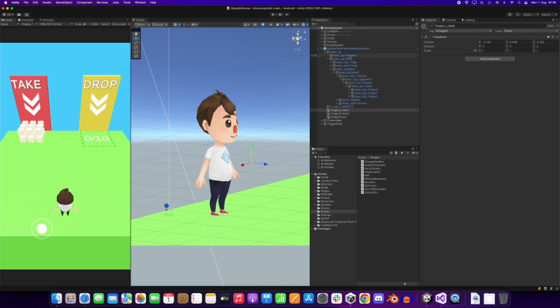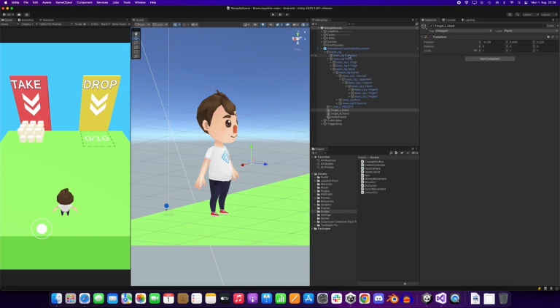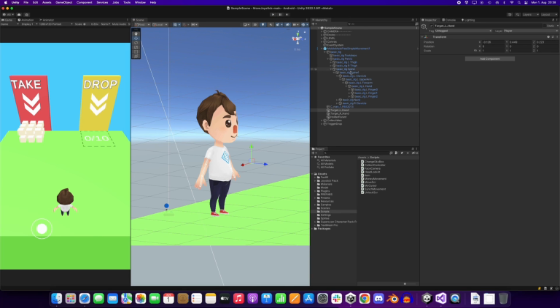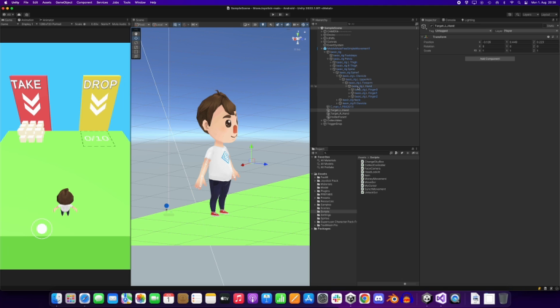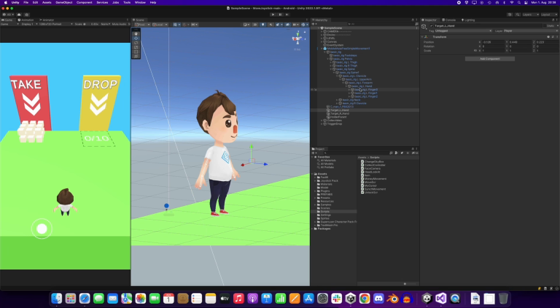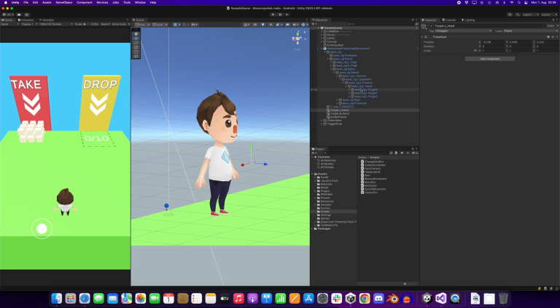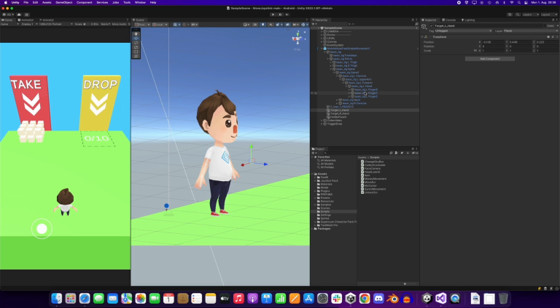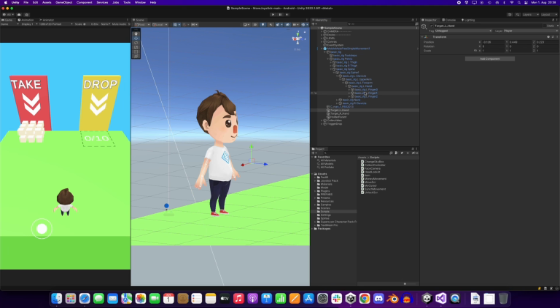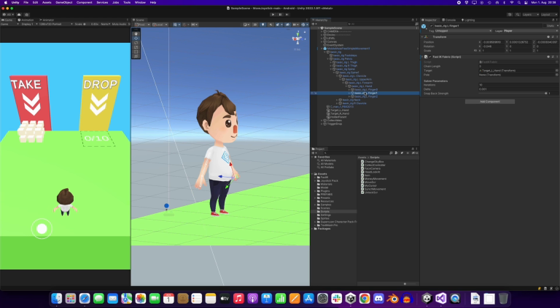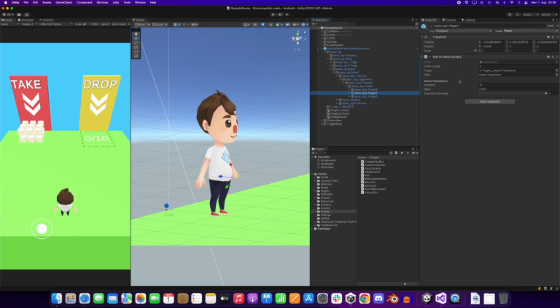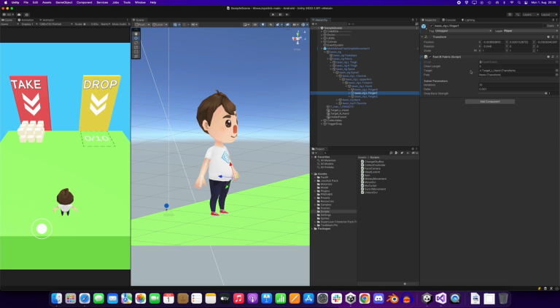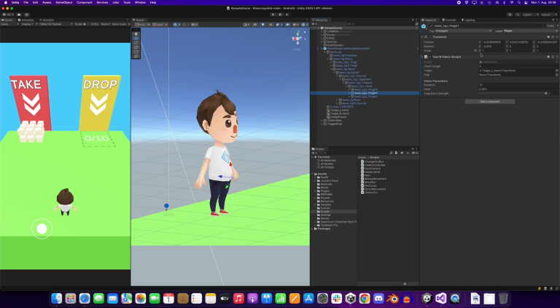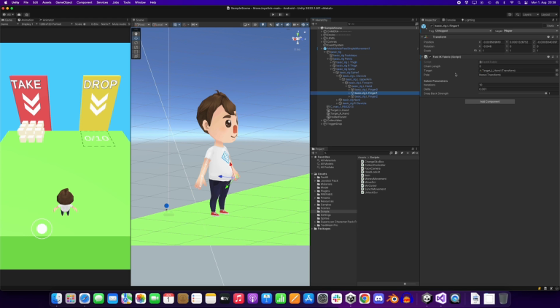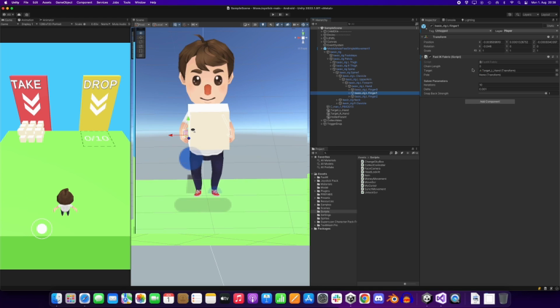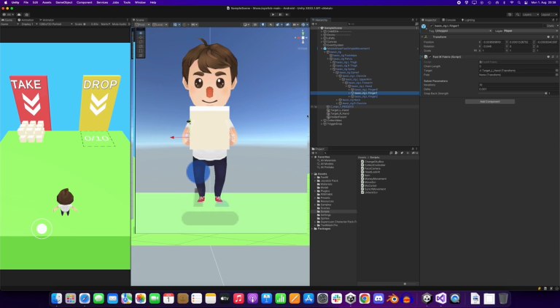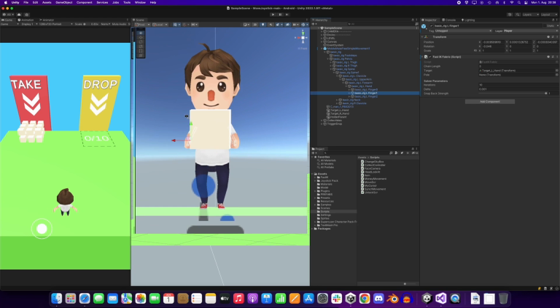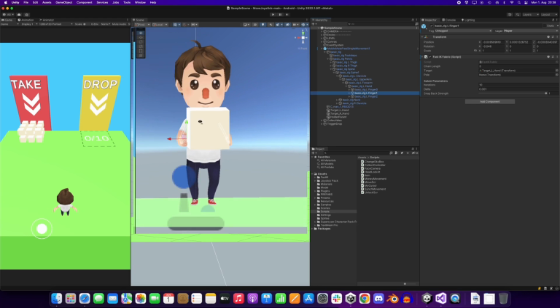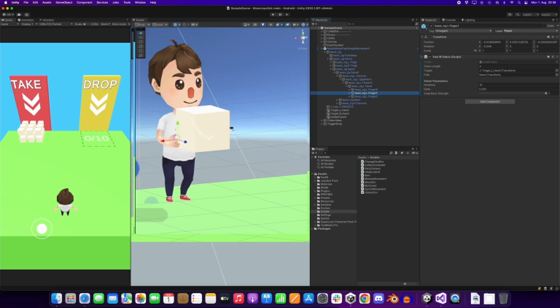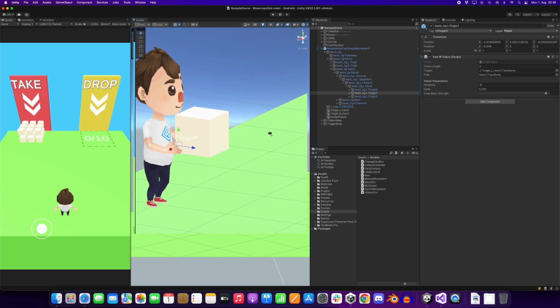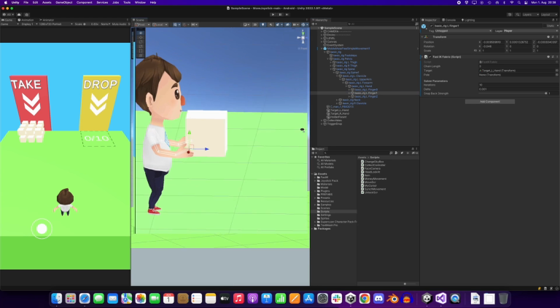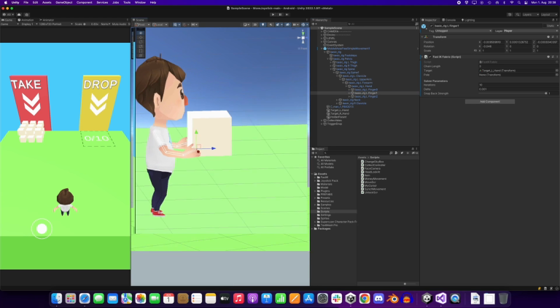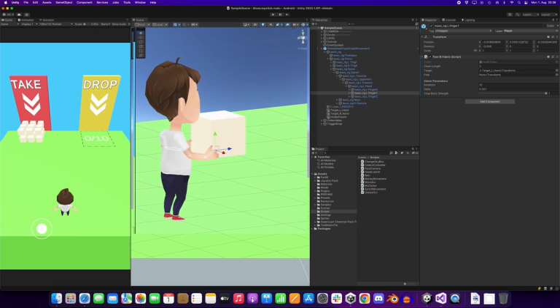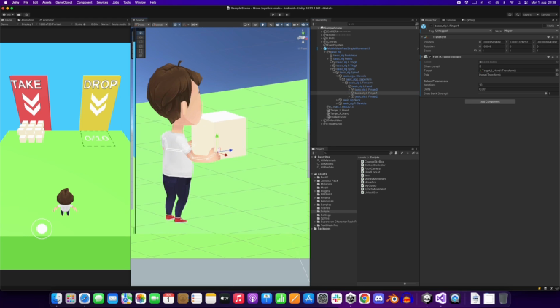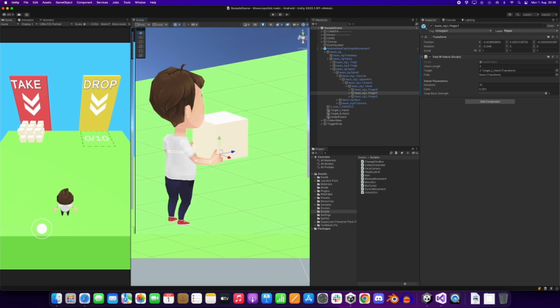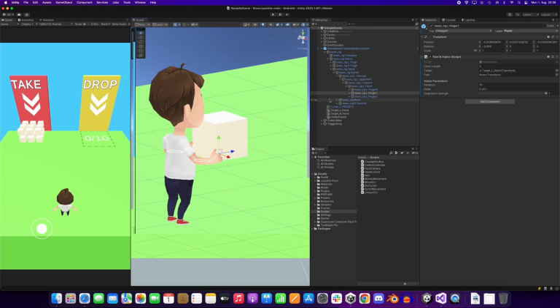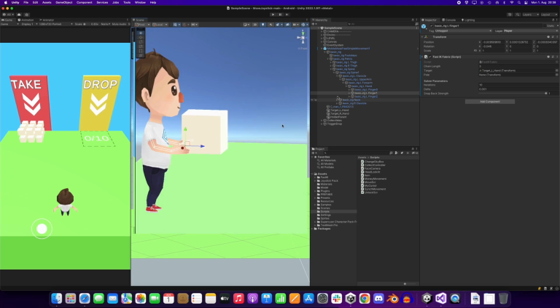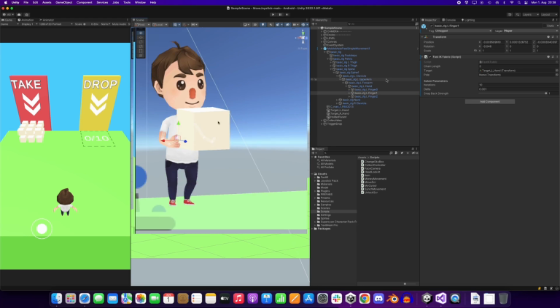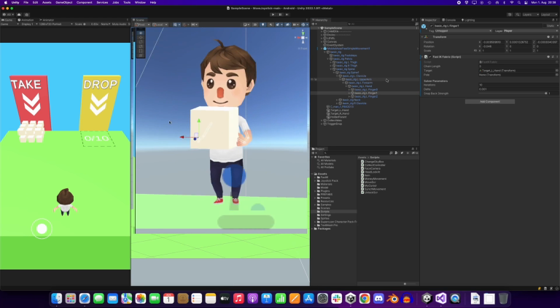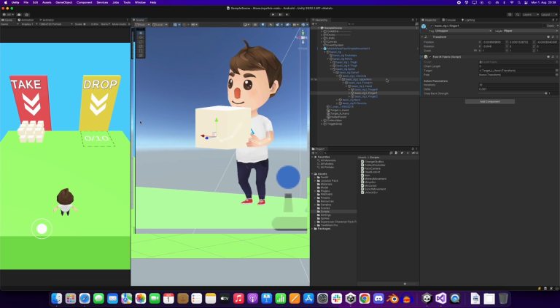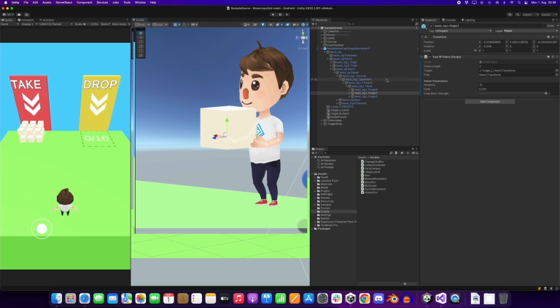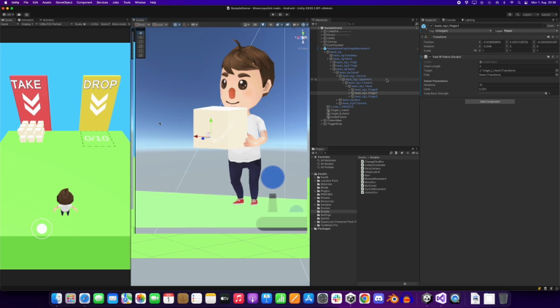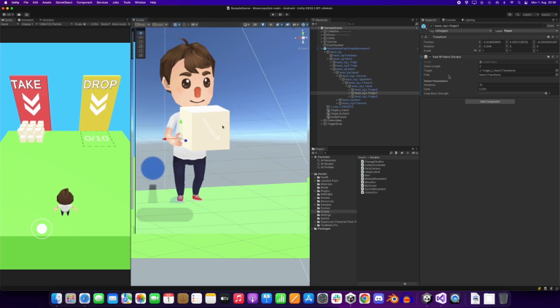What I did is put it on both ends, created two targets, and placed them where I would like to have them.